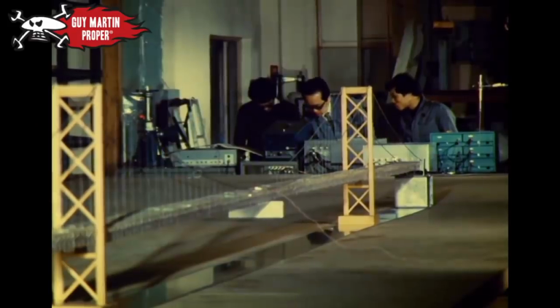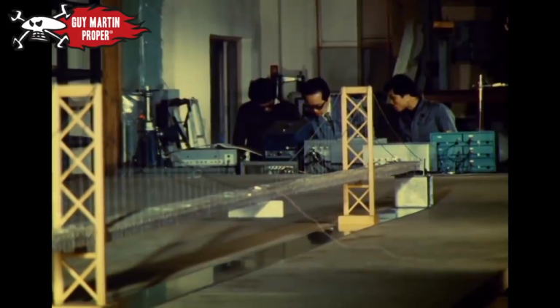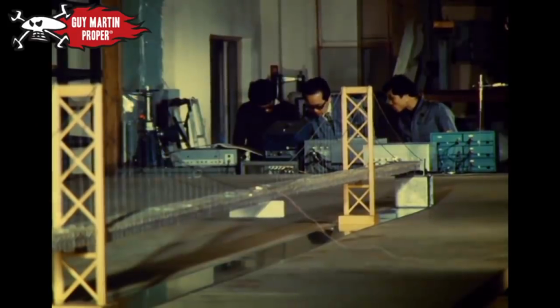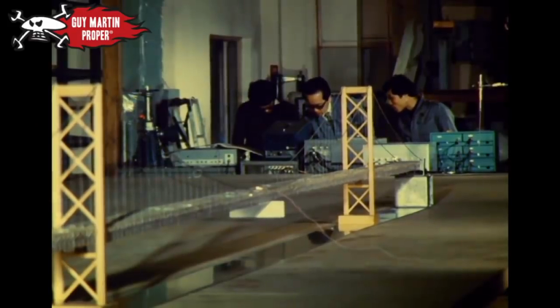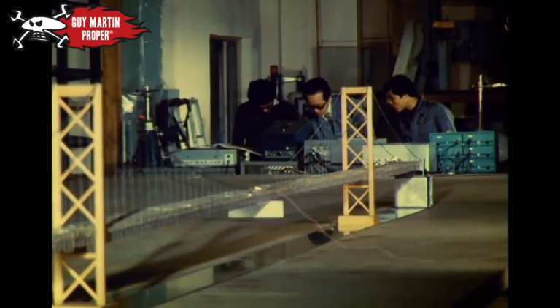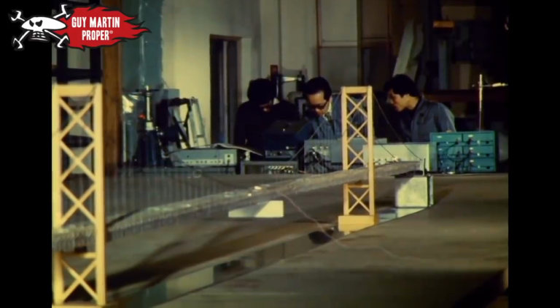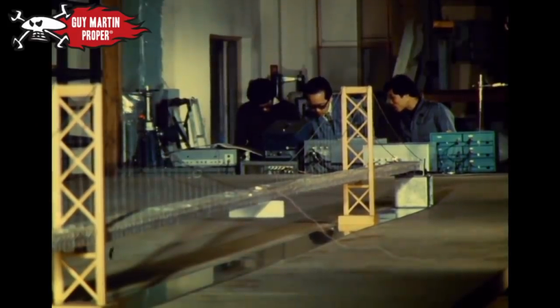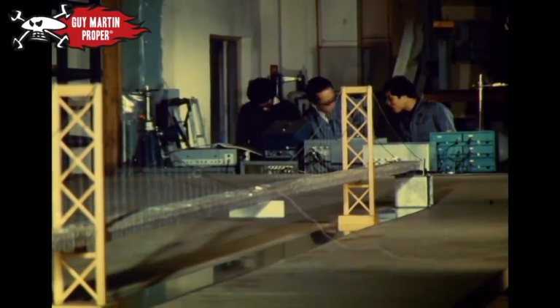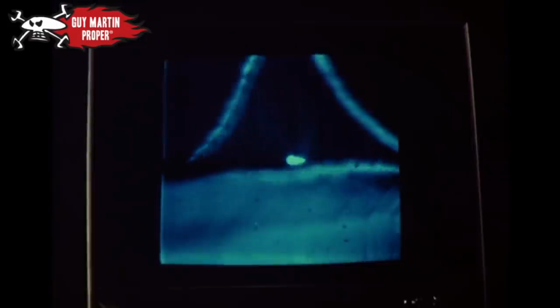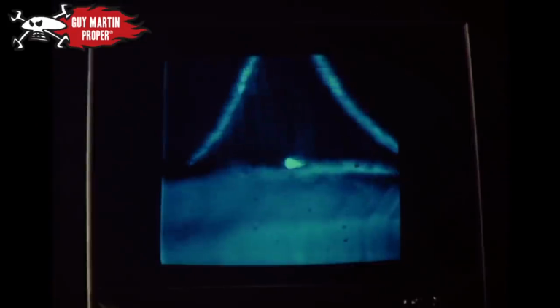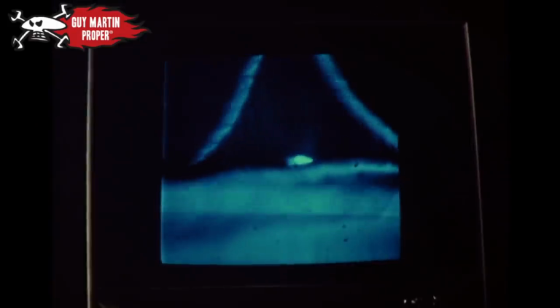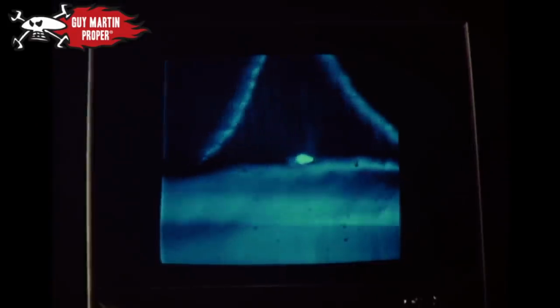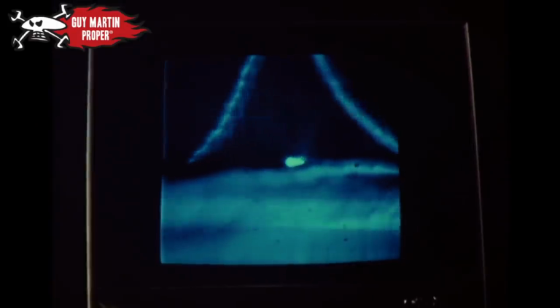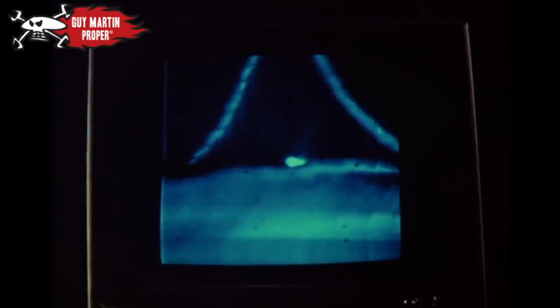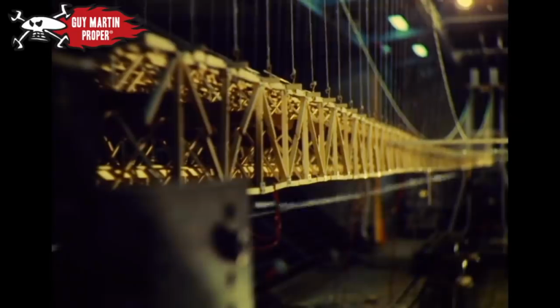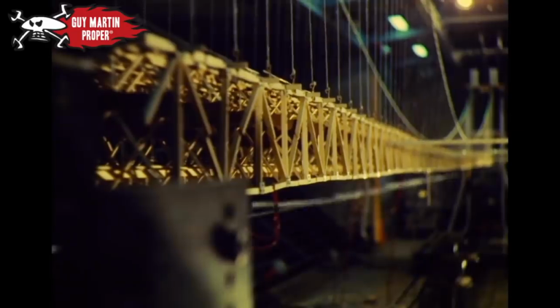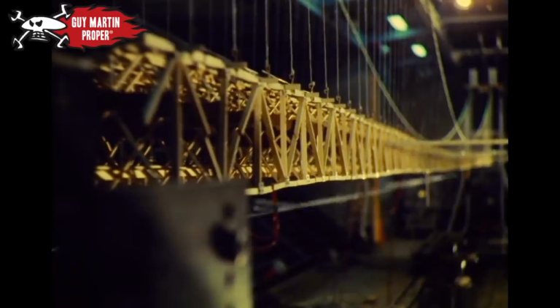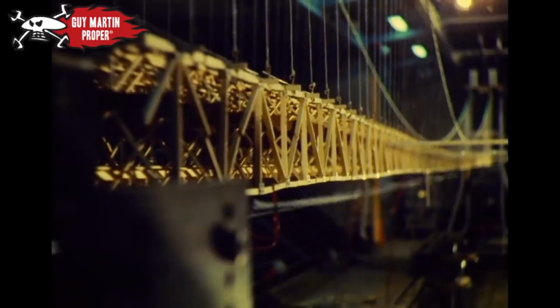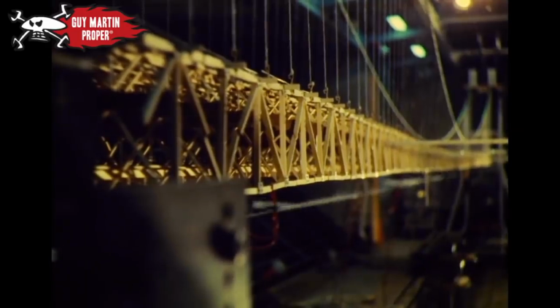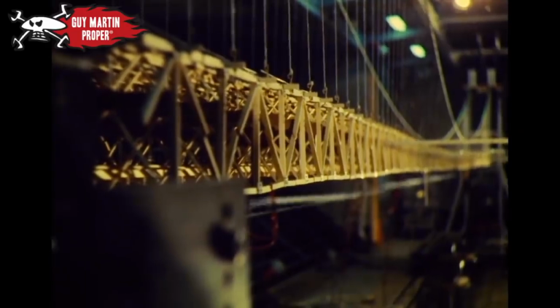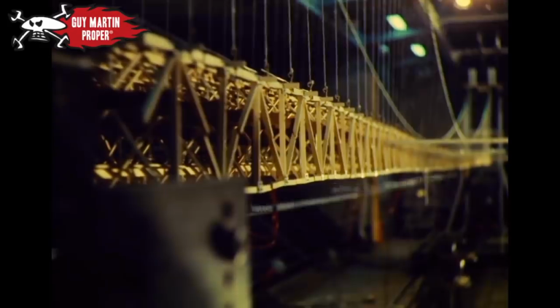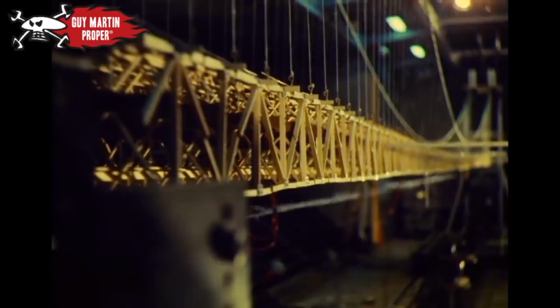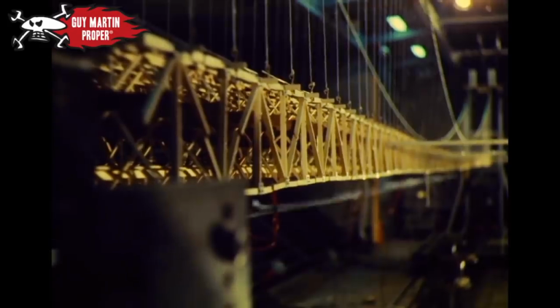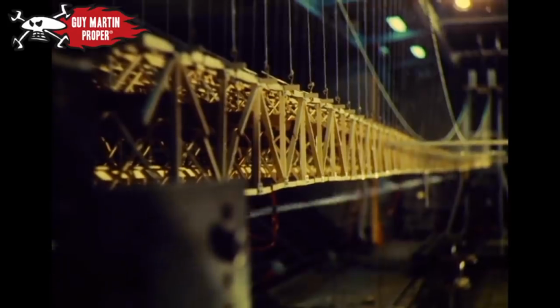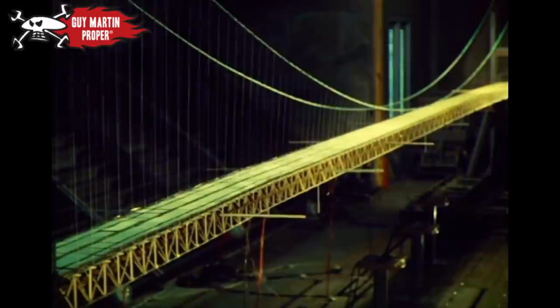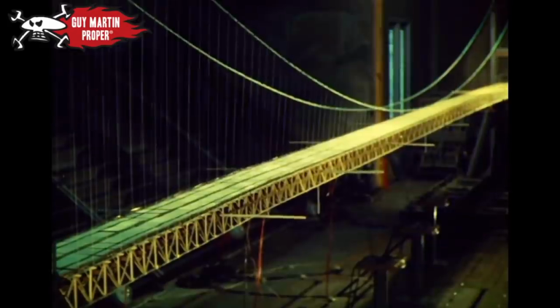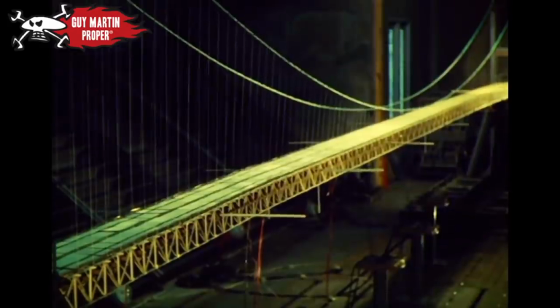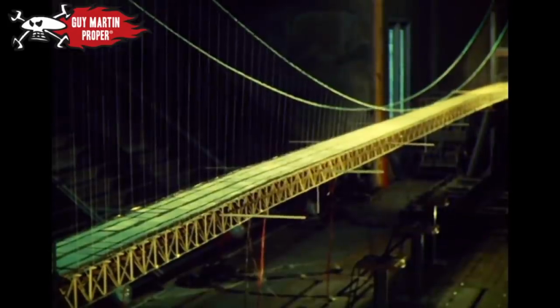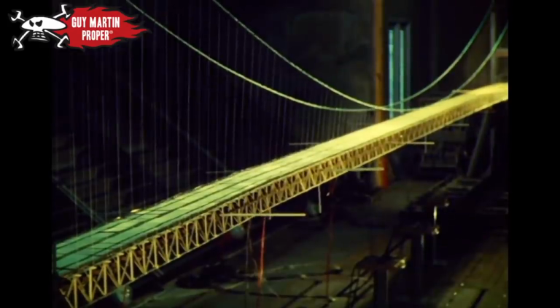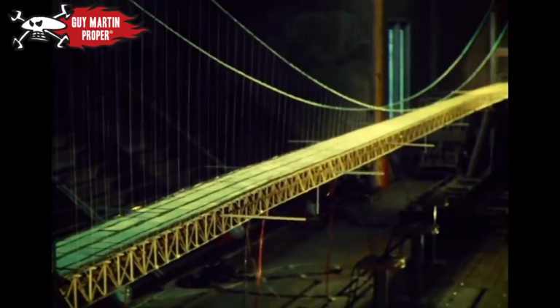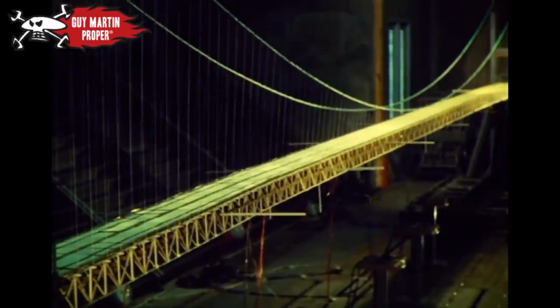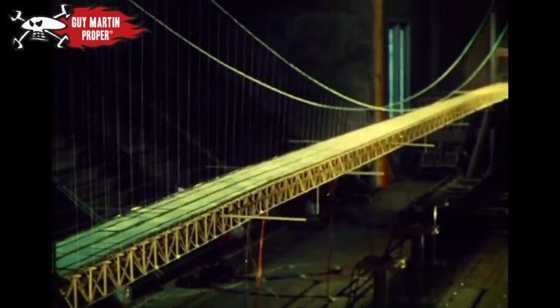The solution was triangular trusses of steel that would add rigidity, but would still allow the wind to pass through.